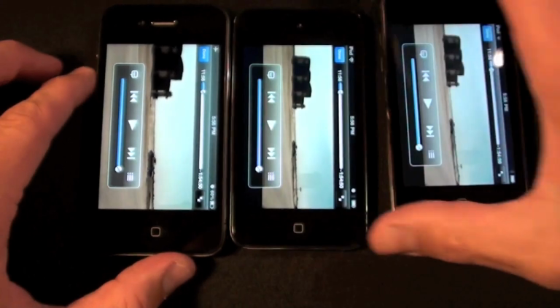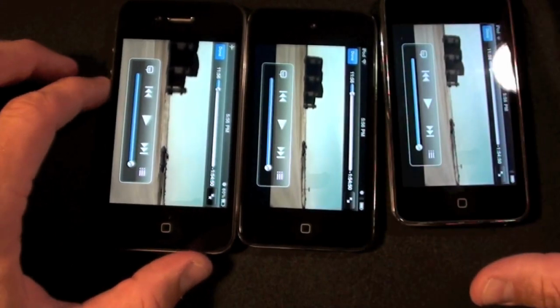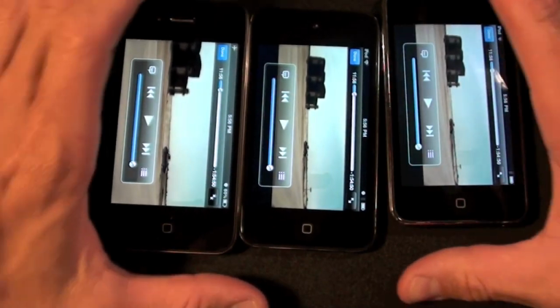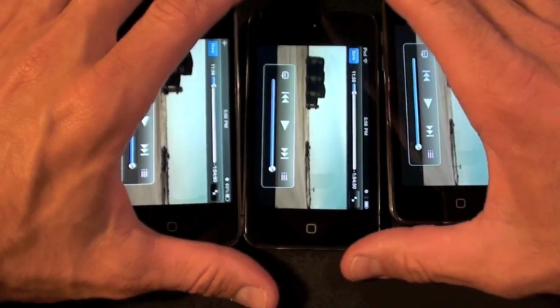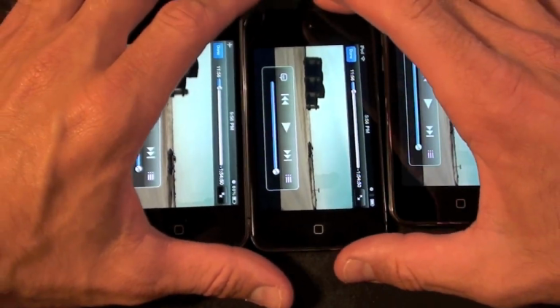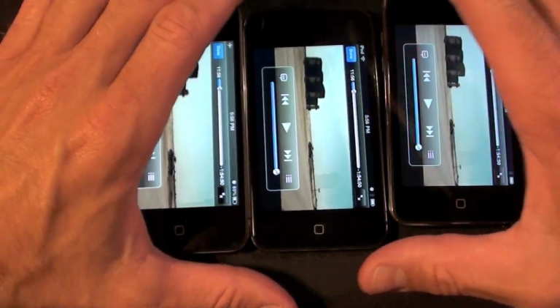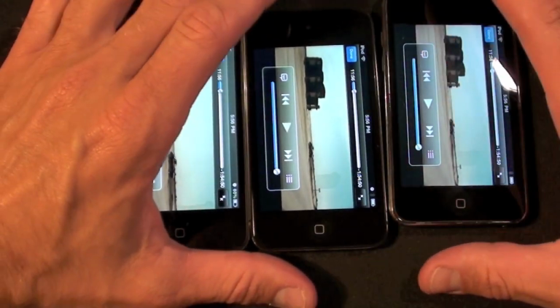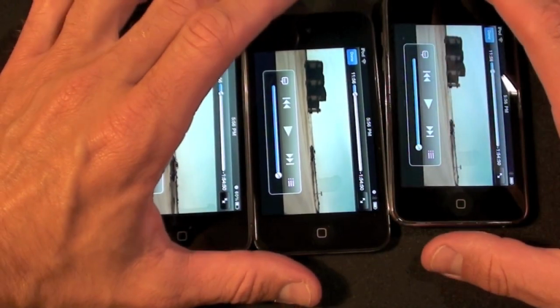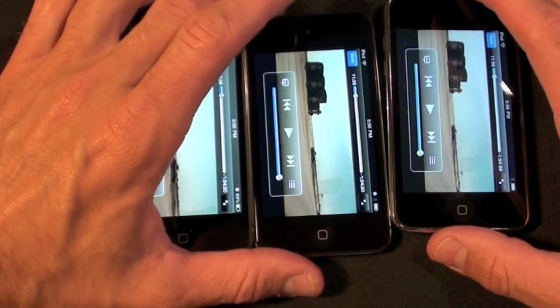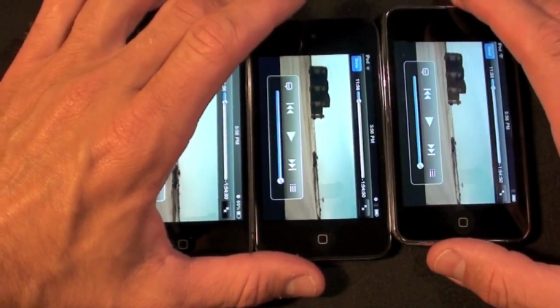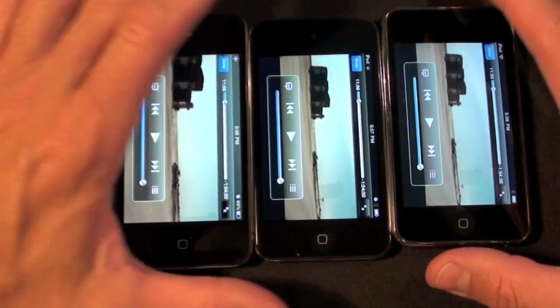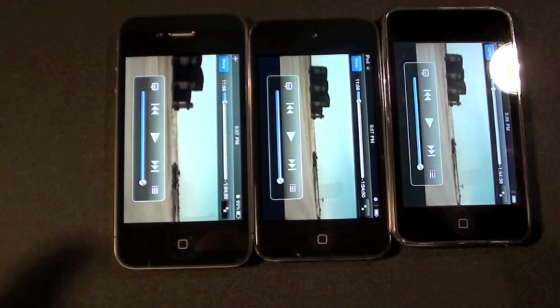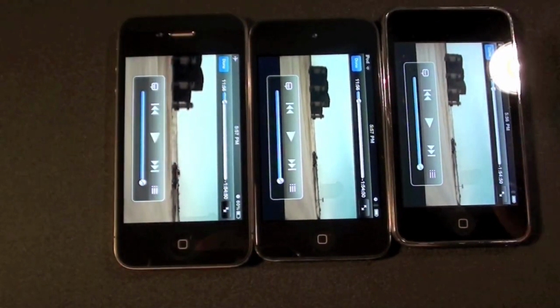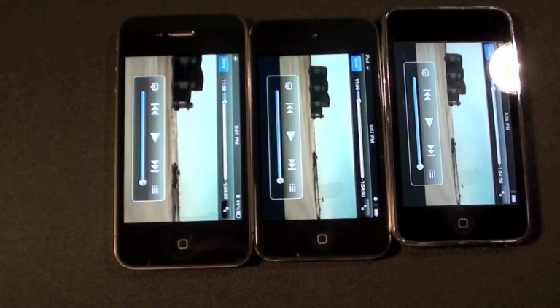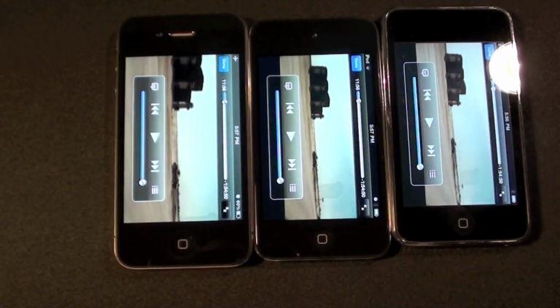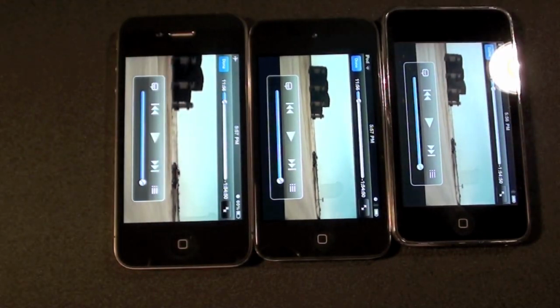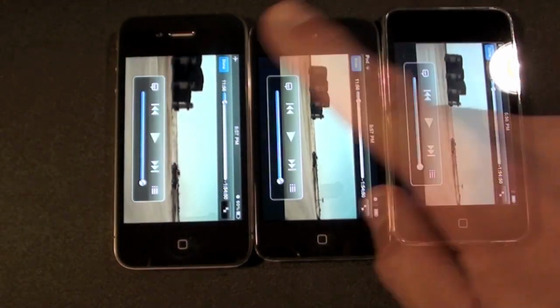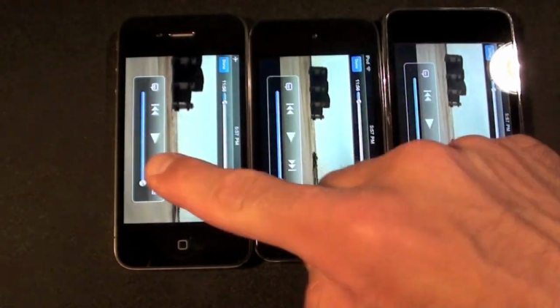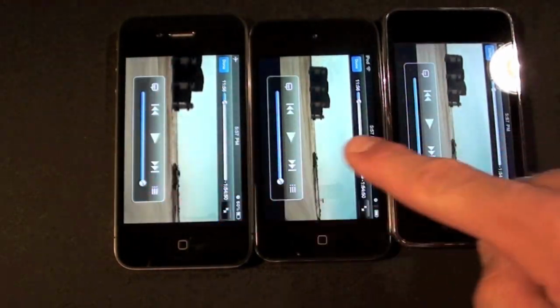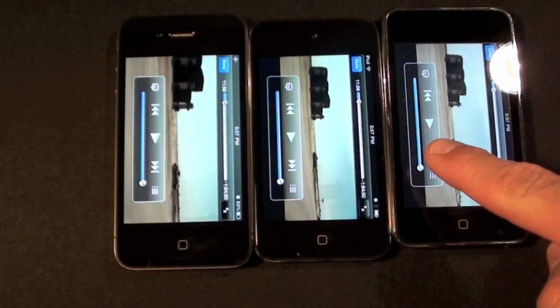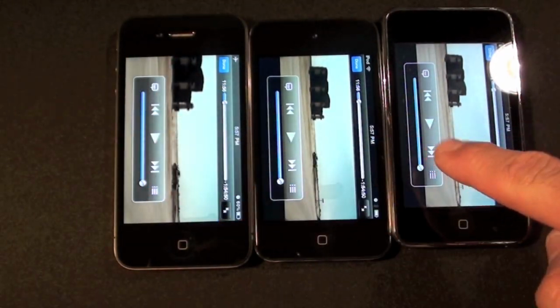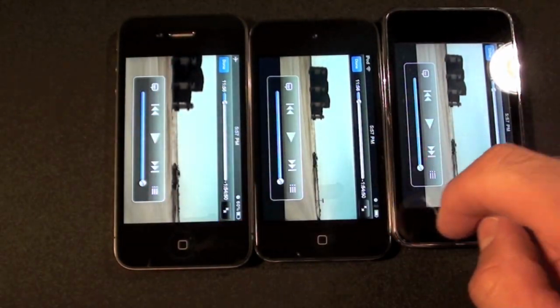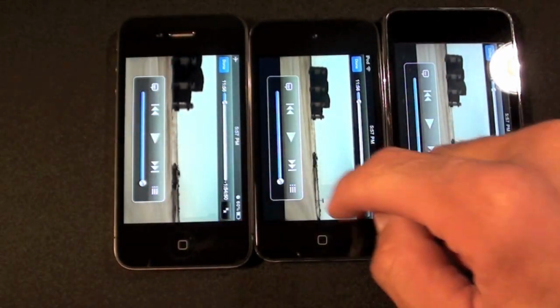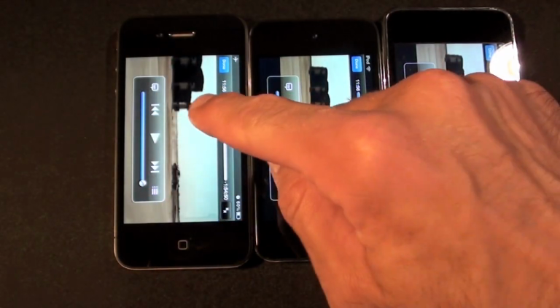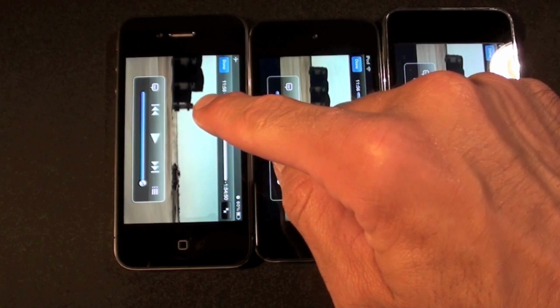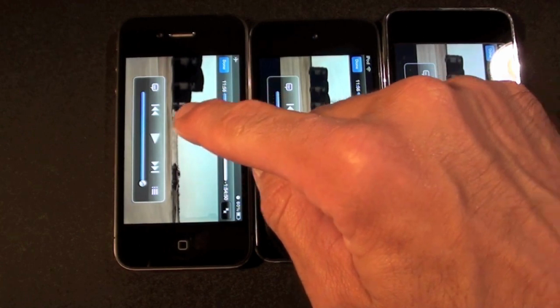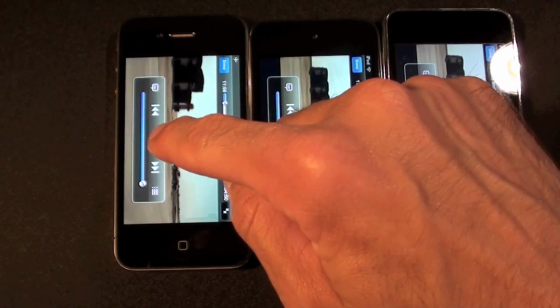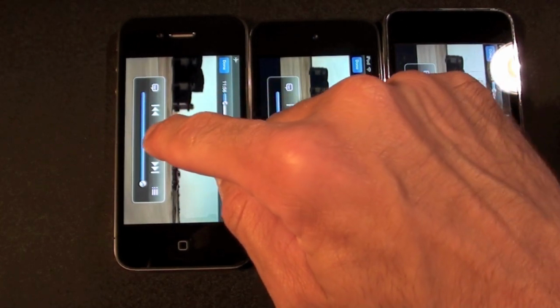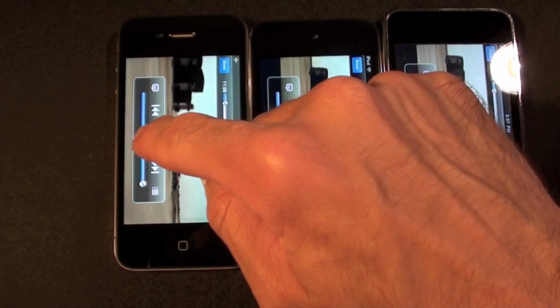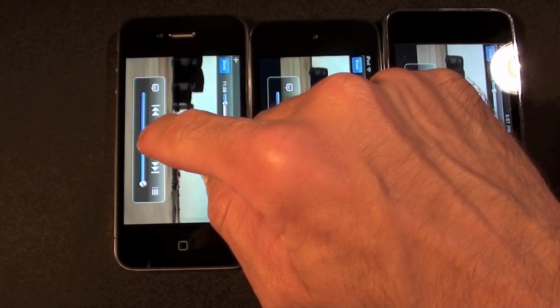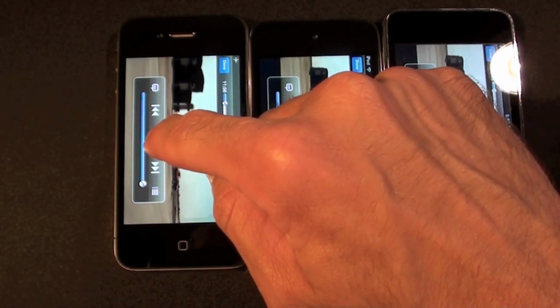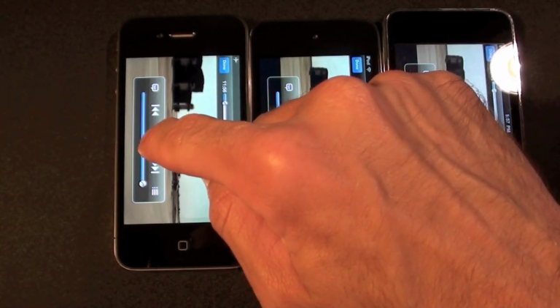I've gone ahead and loaded a scene in Star Trek. I've set the volume to maximum, so let's start with the iPhone 4.